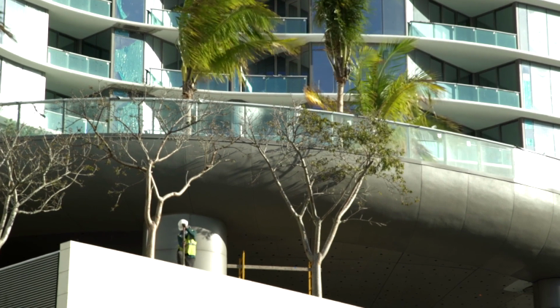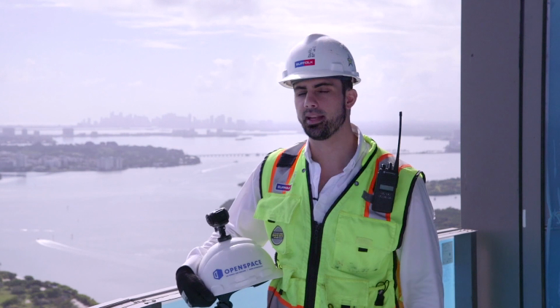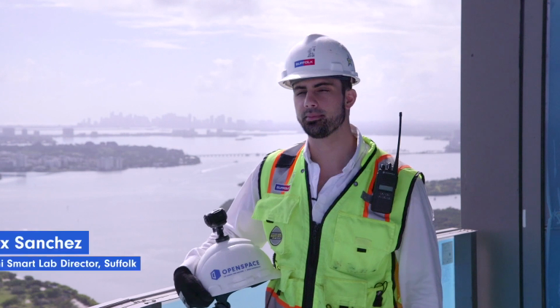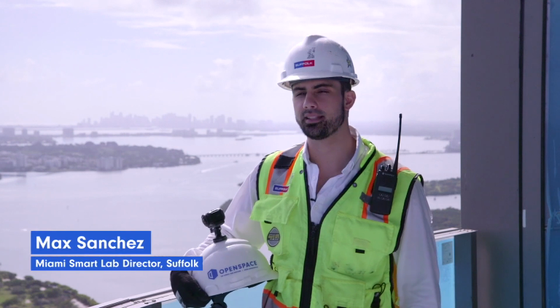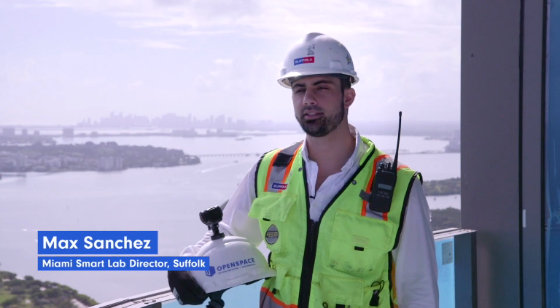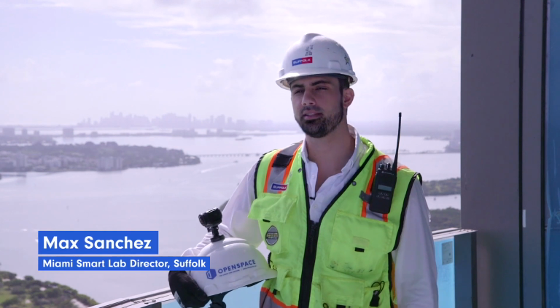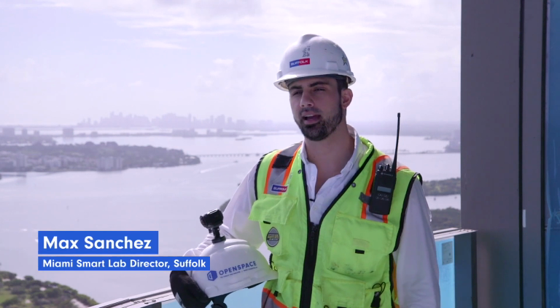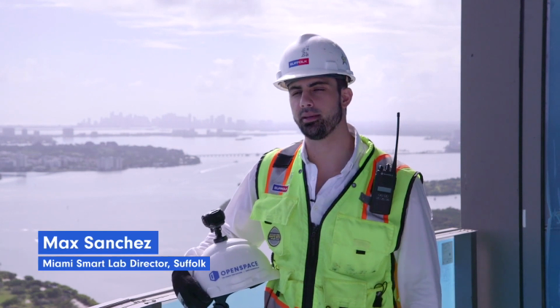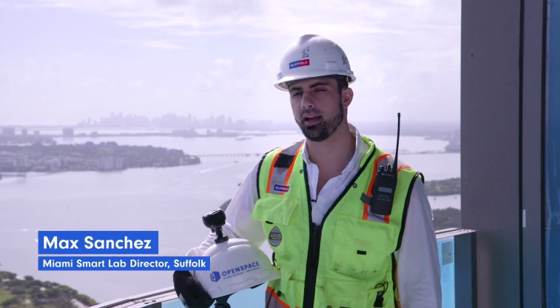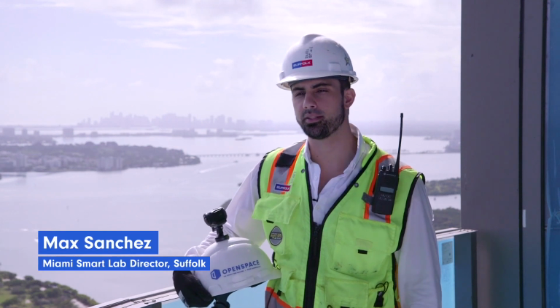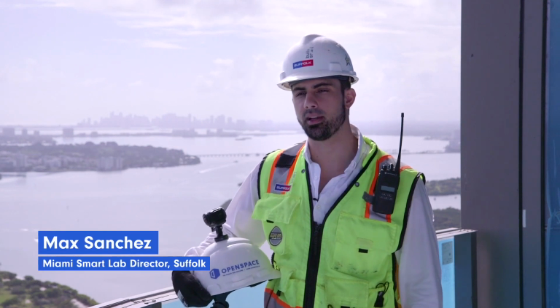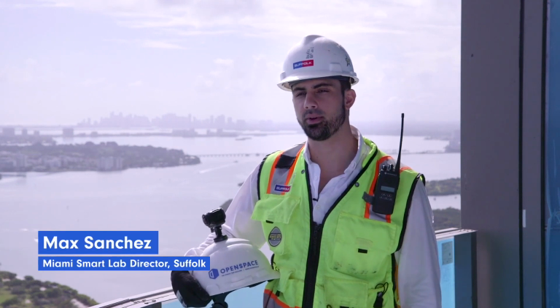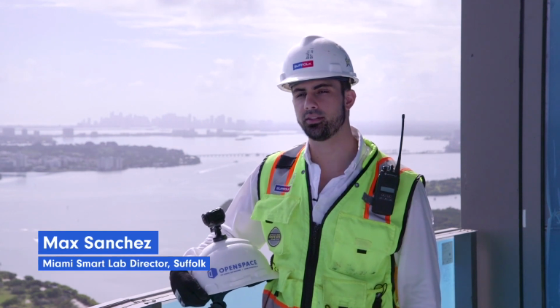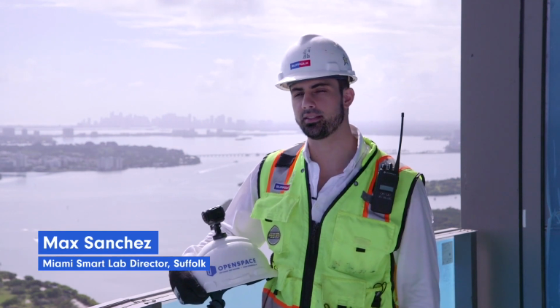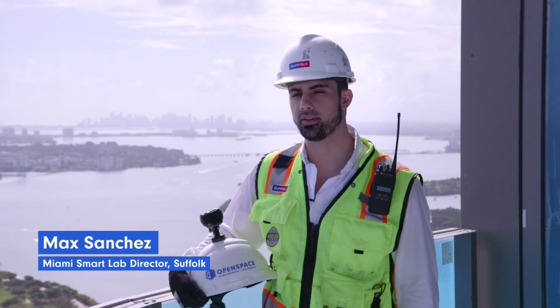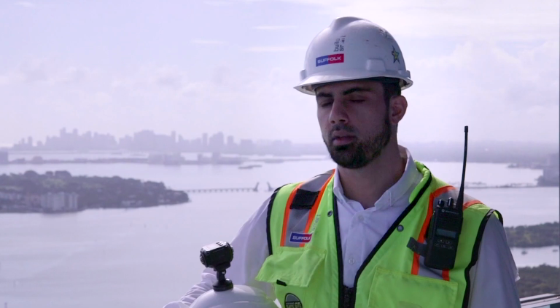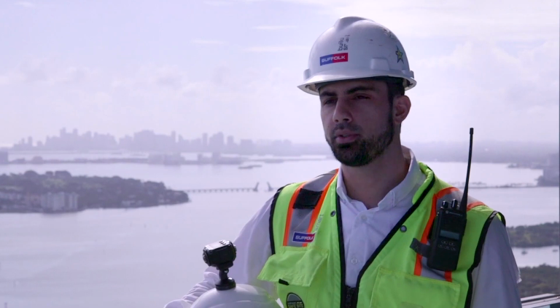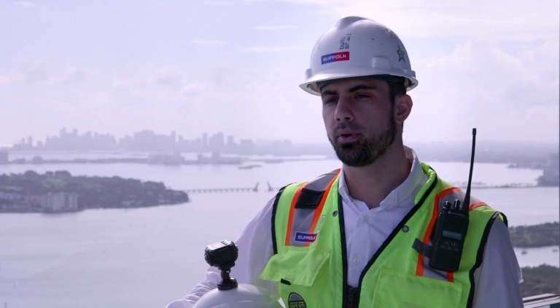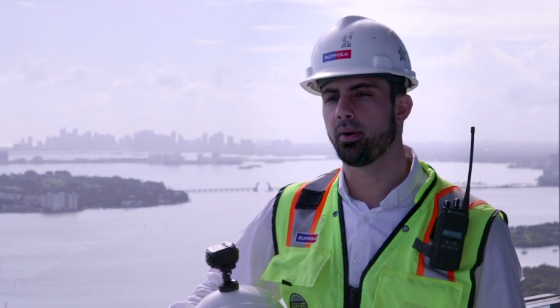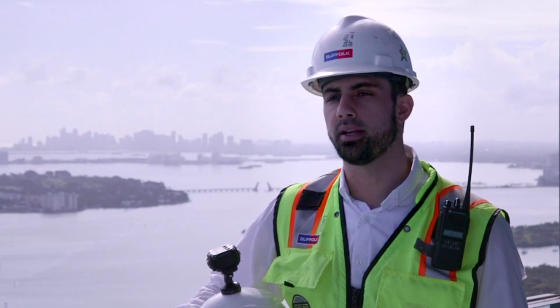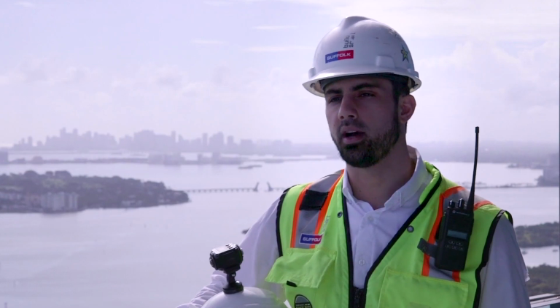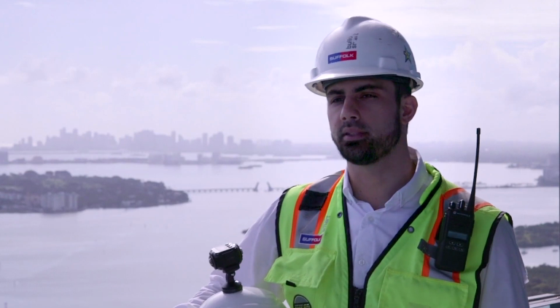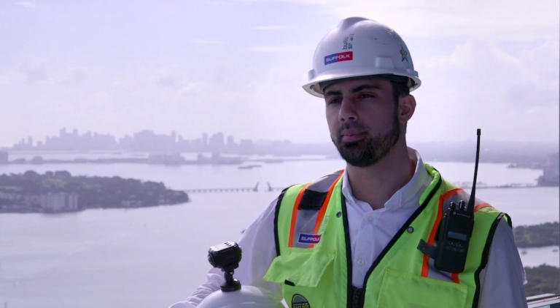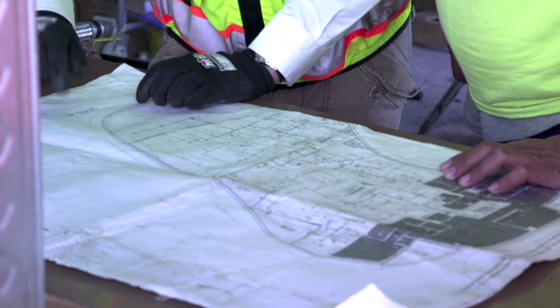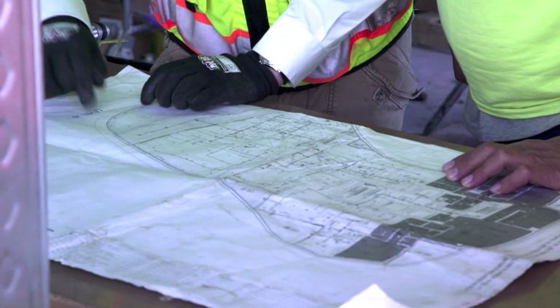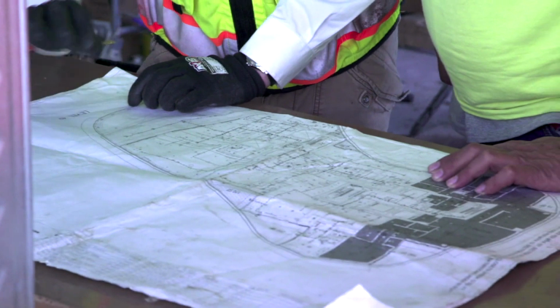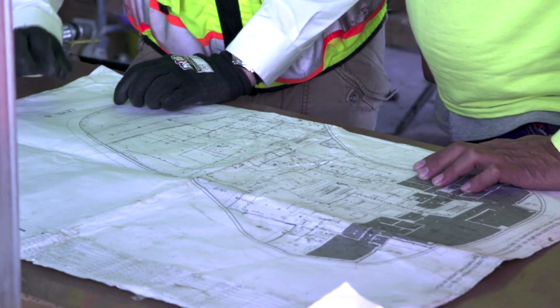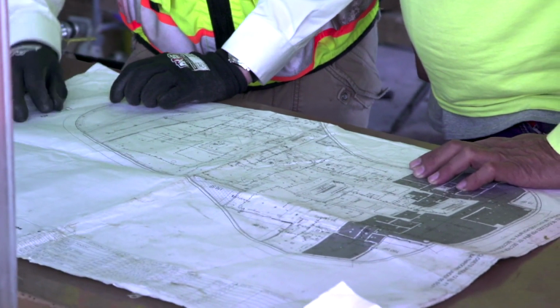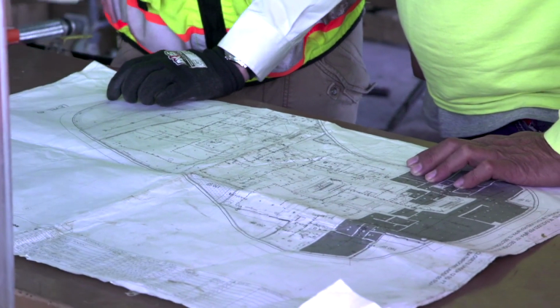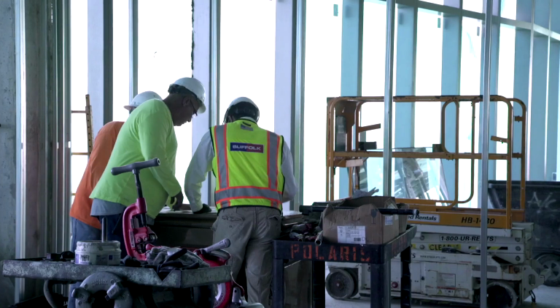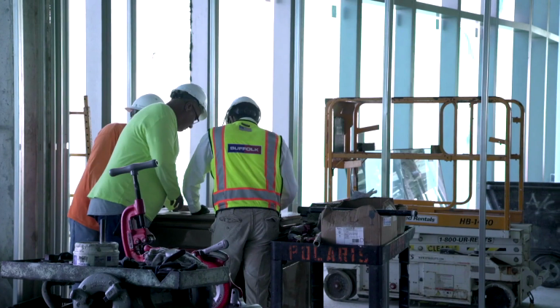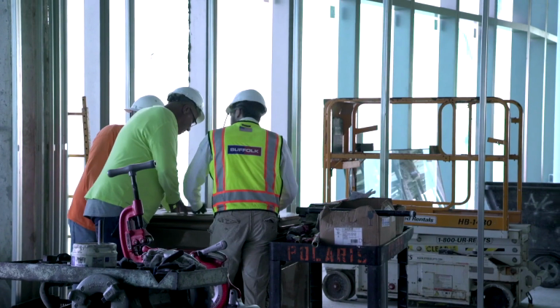My name is Max Sanchez and I am the Miami Smart Lab Director at Suffolk. The most important part of my job is keeping the project on time and within budget.